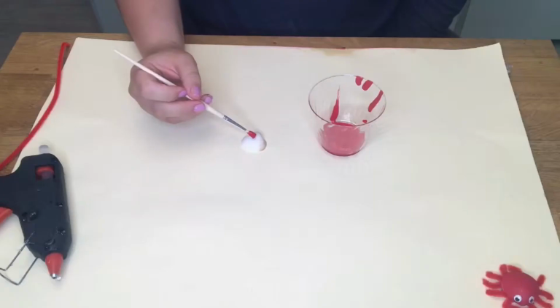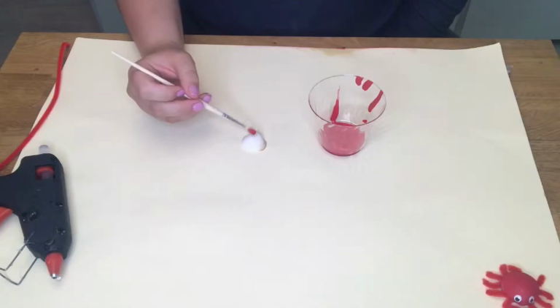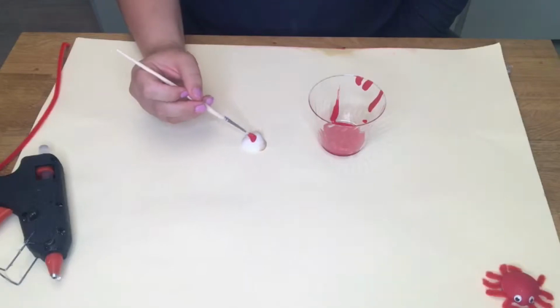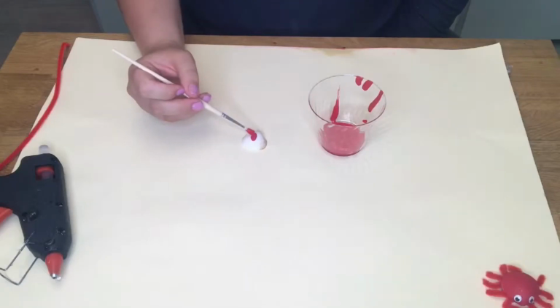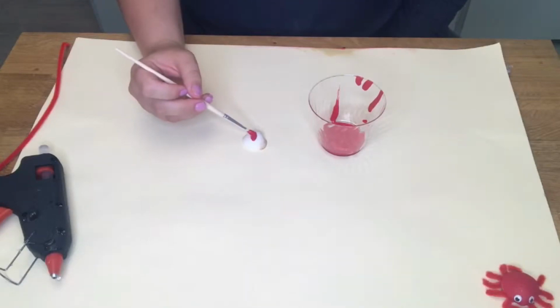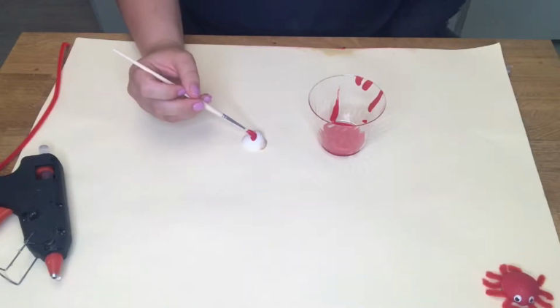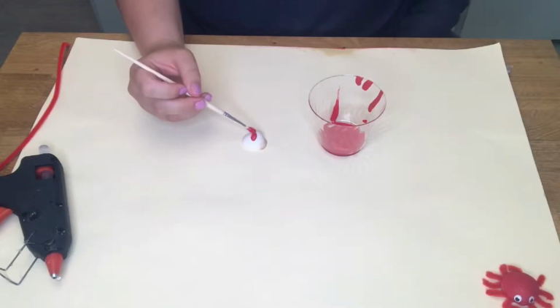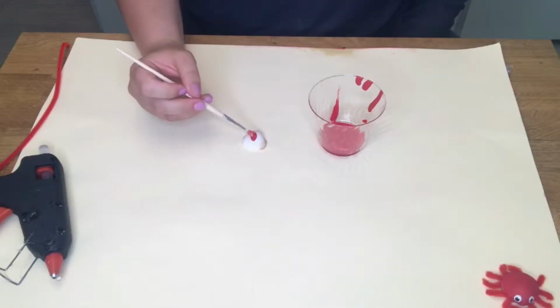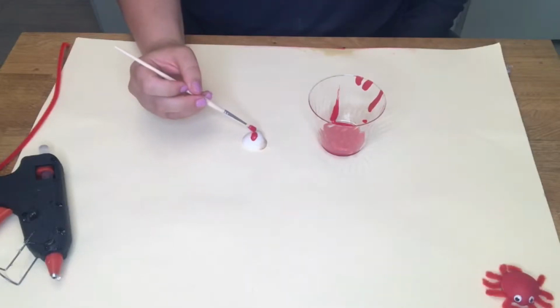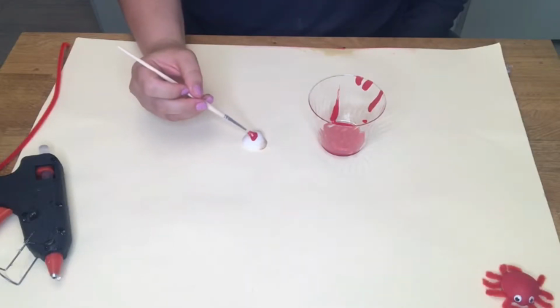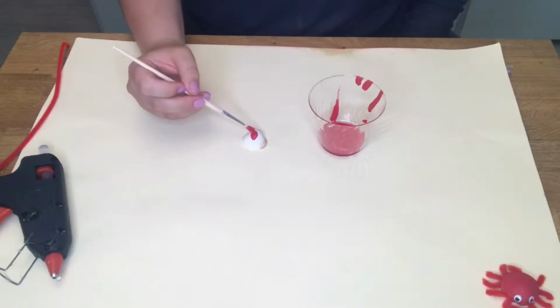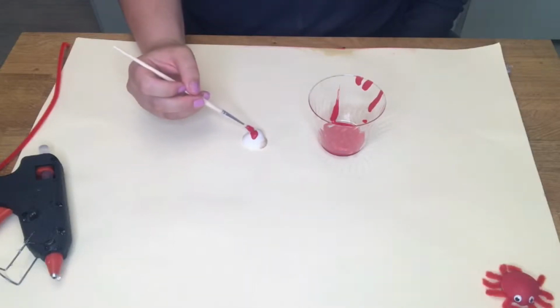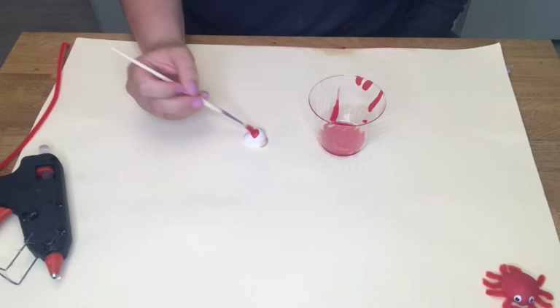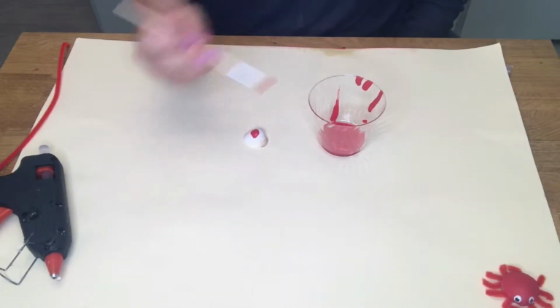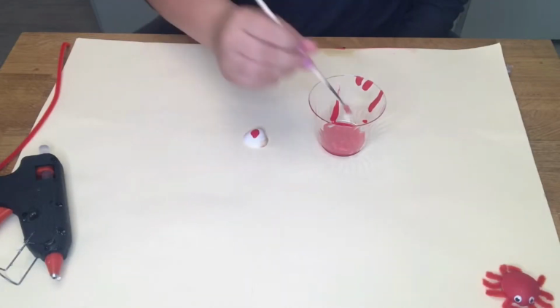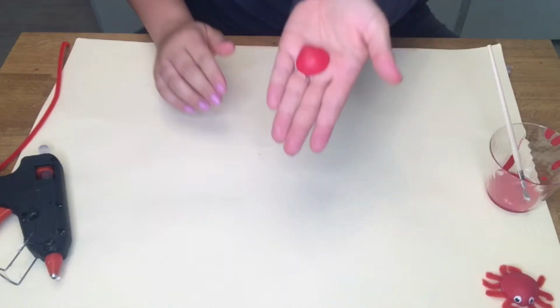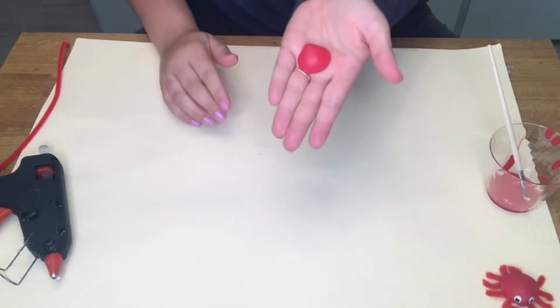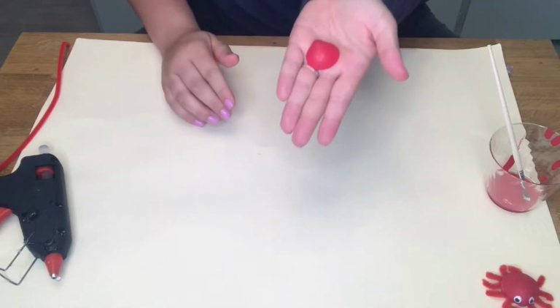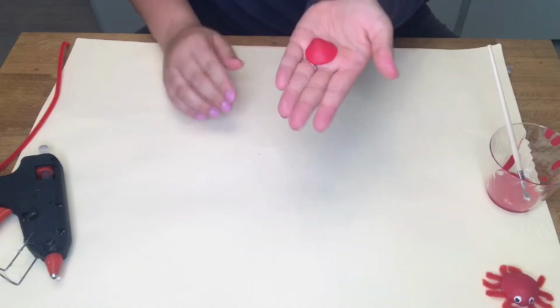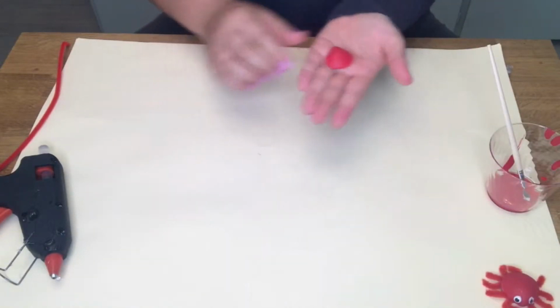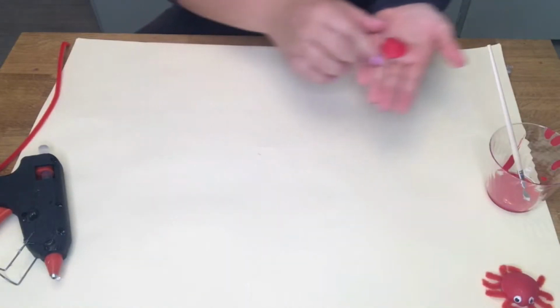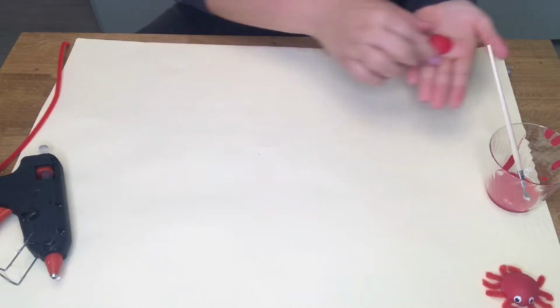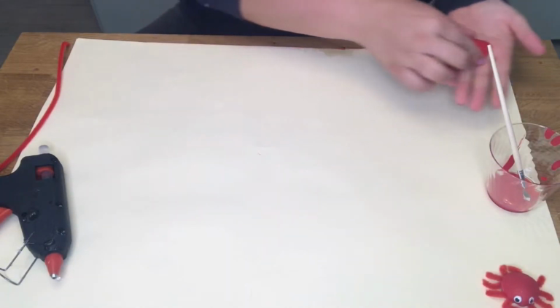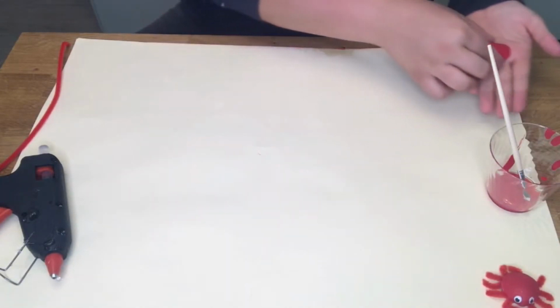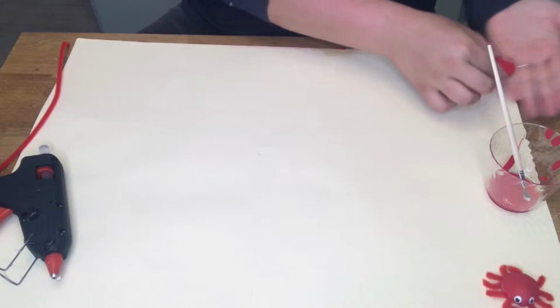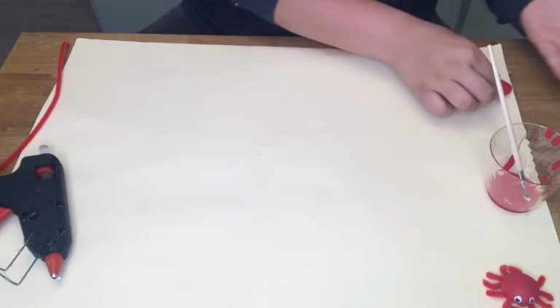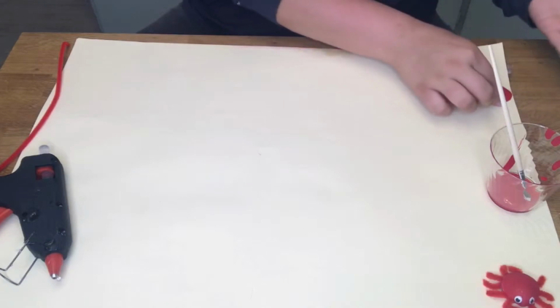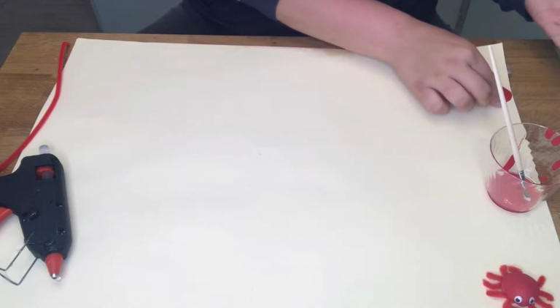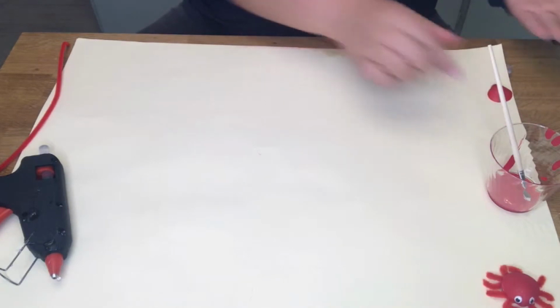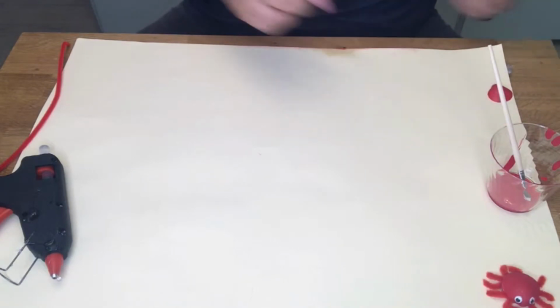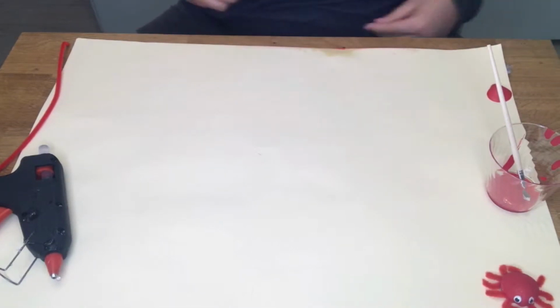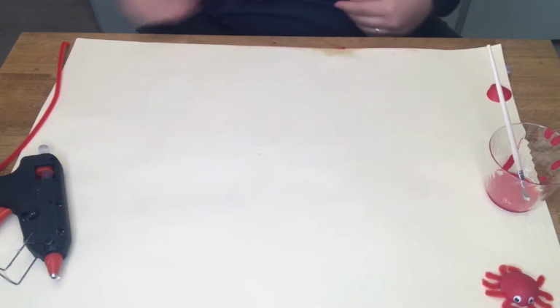First, take your shell and paint it completely red. Once it's painted completely, set it aside to dry.